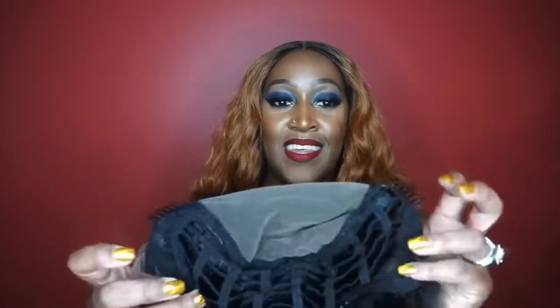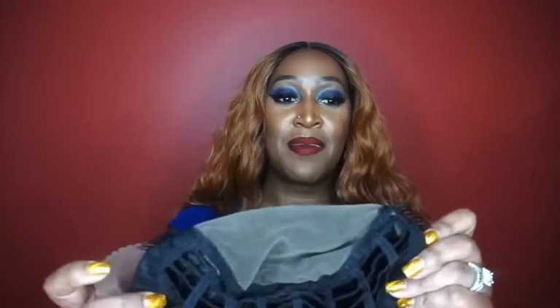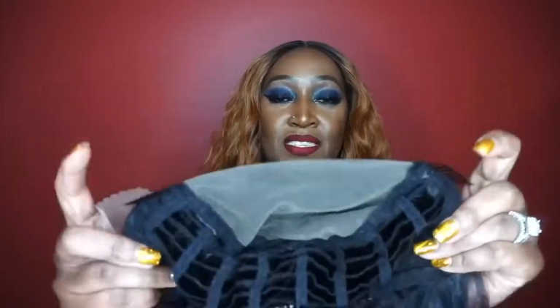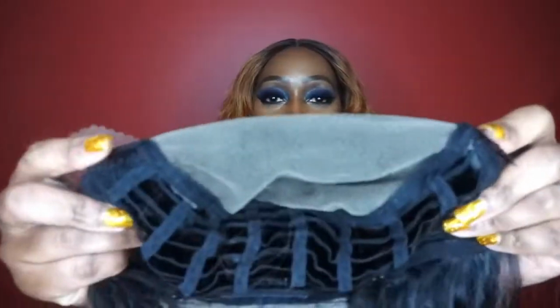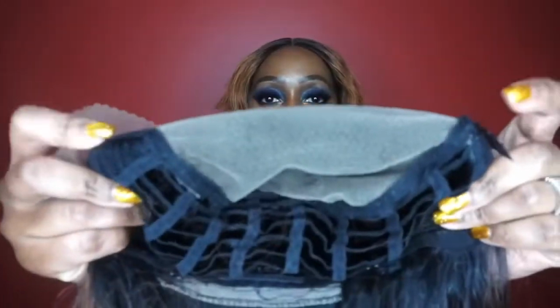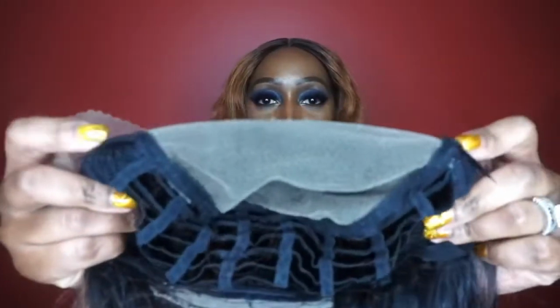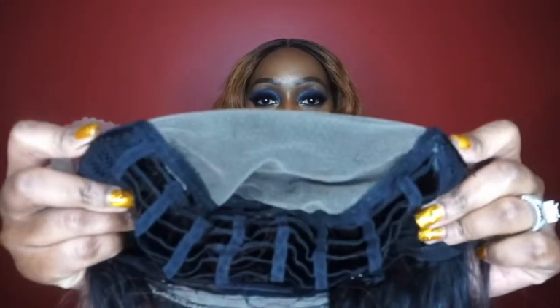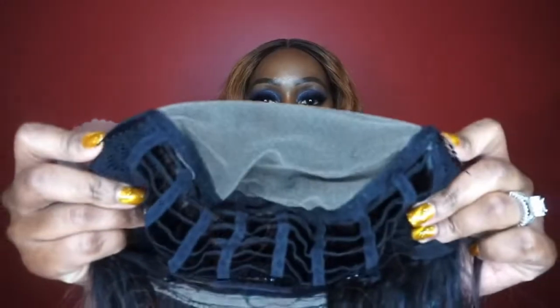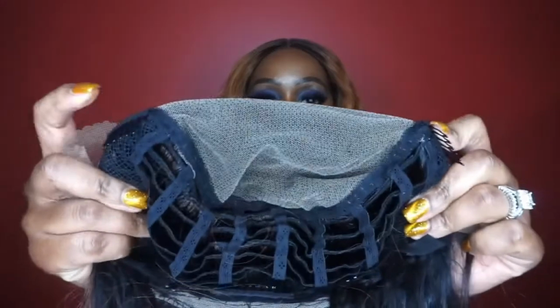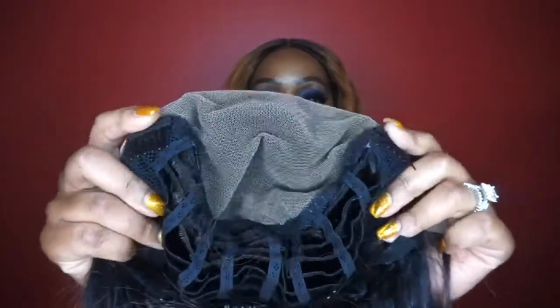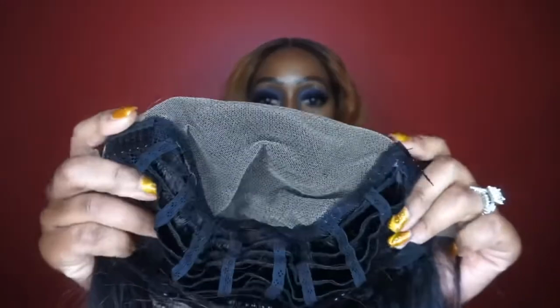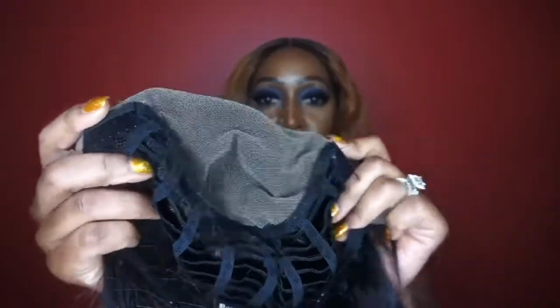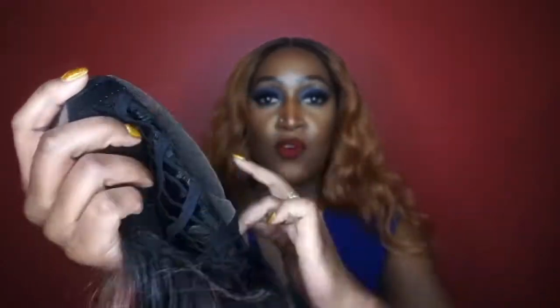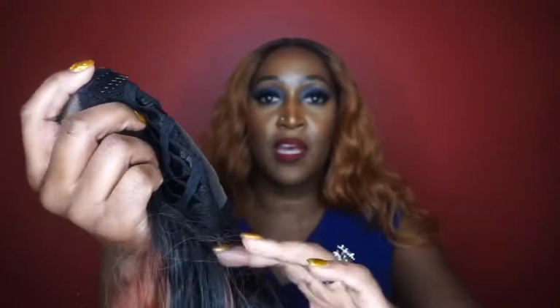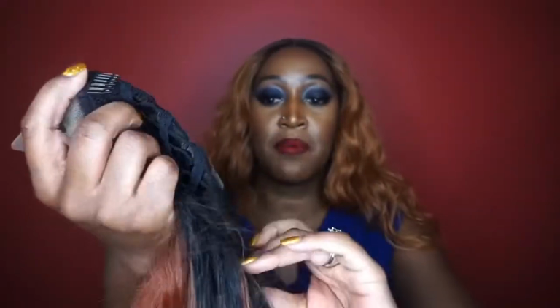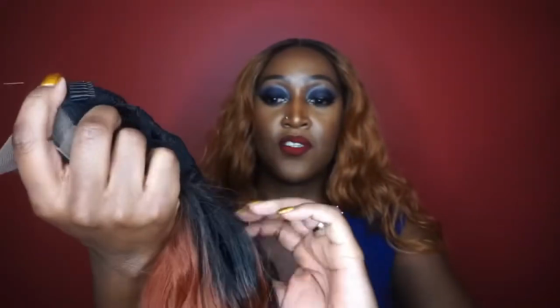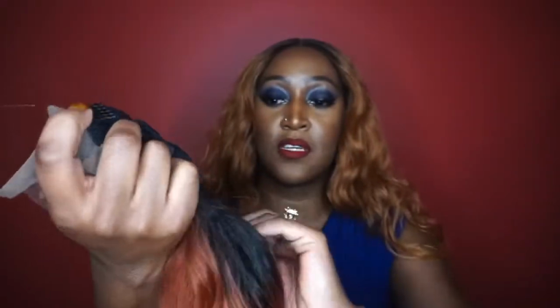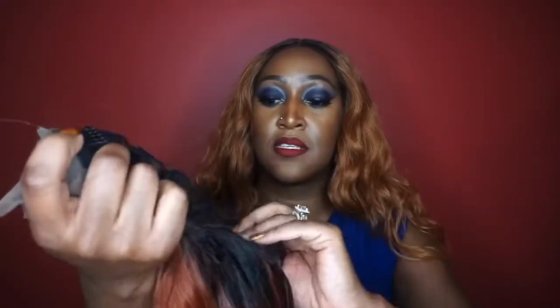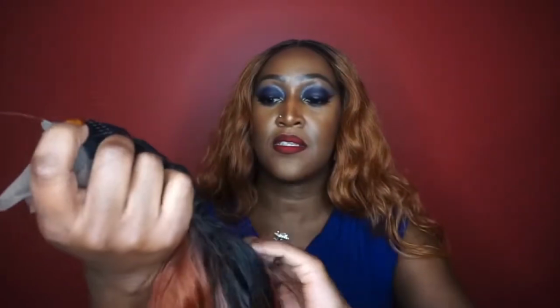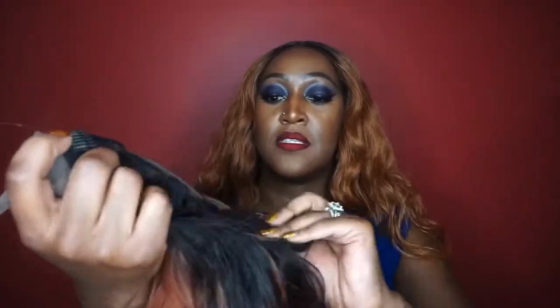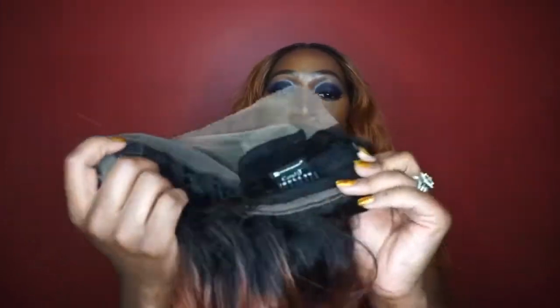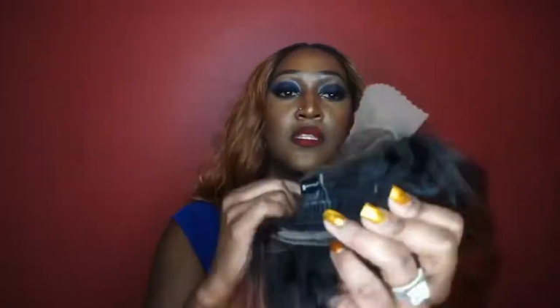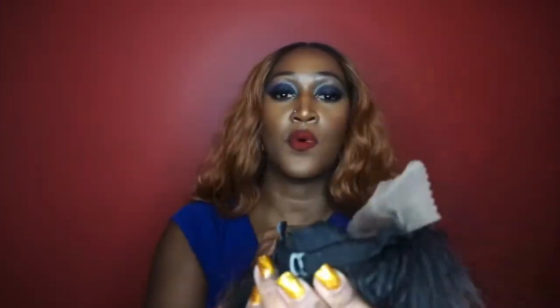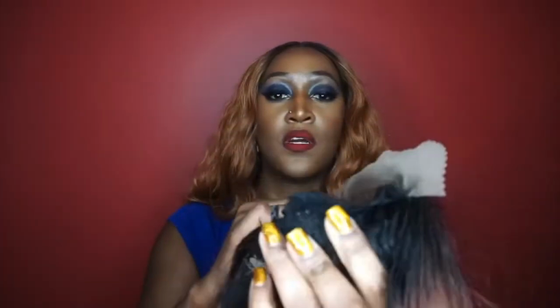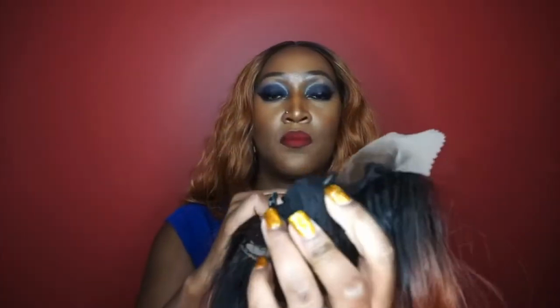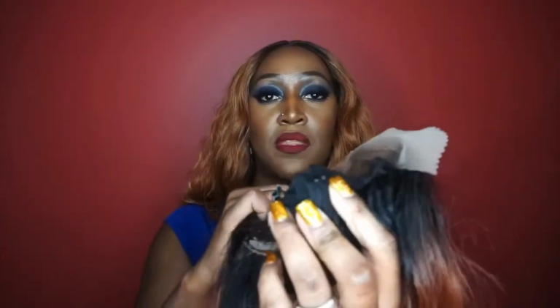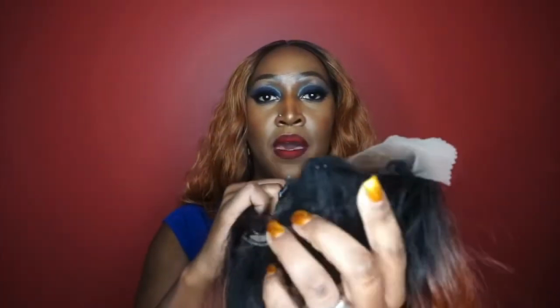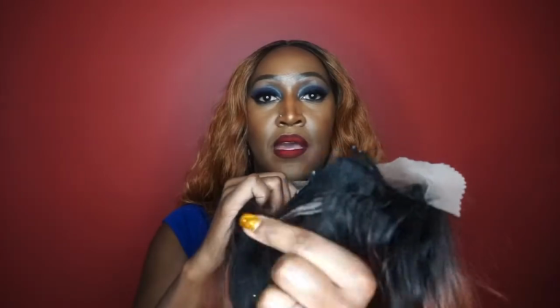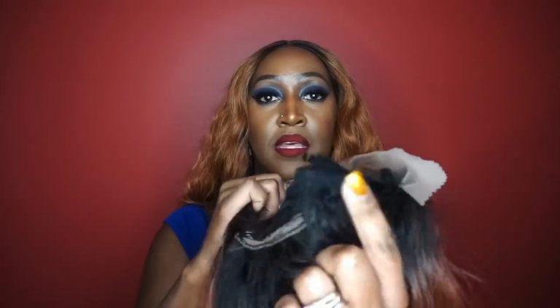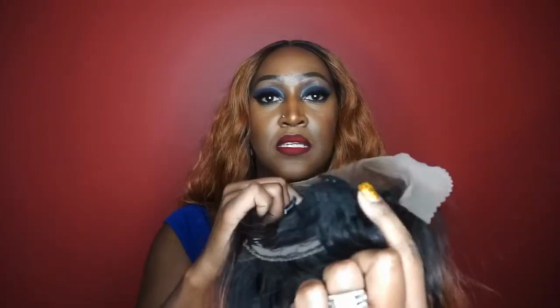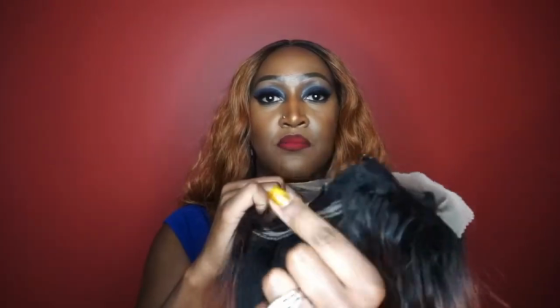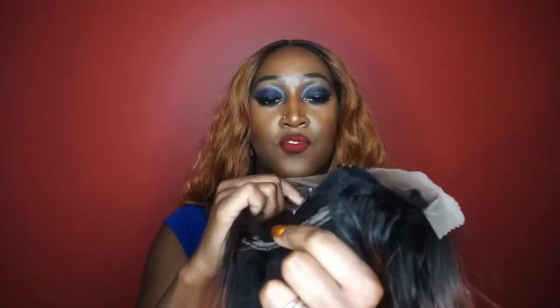Cap construction: two combs in the front, normal cap construction with one comb in the back and the adjustable straps.